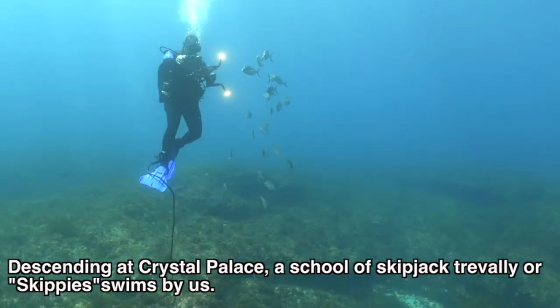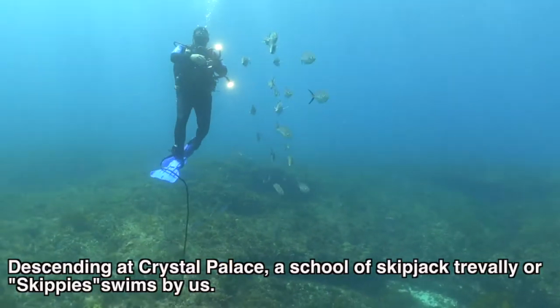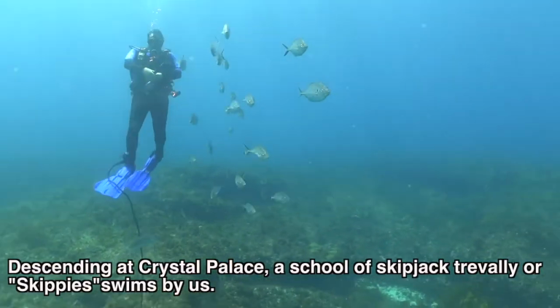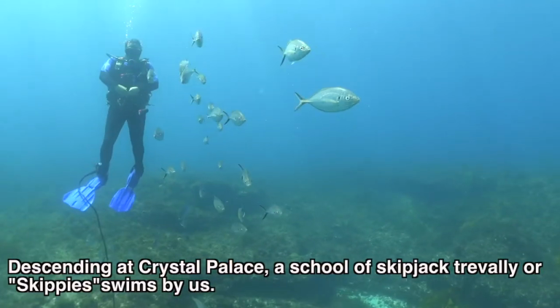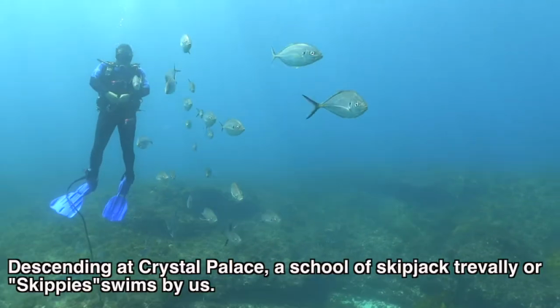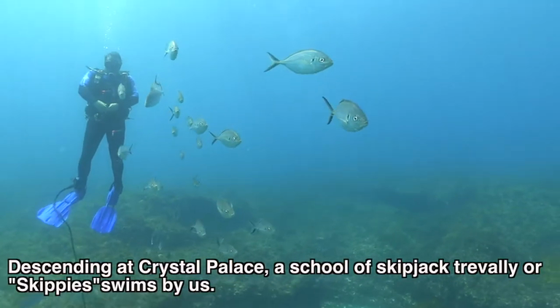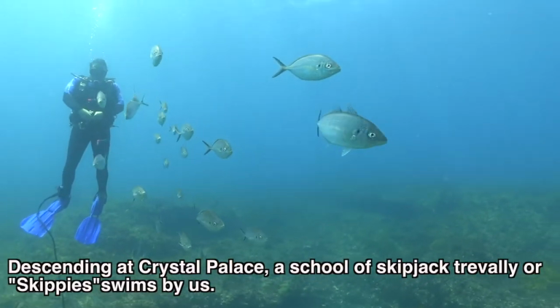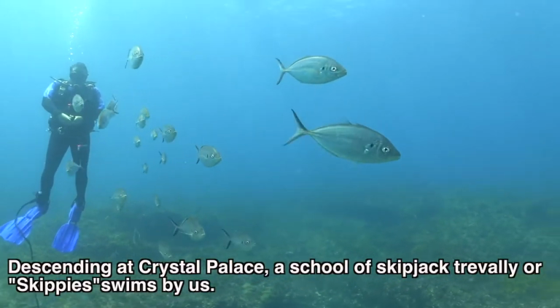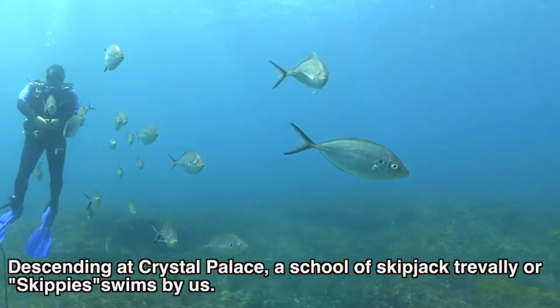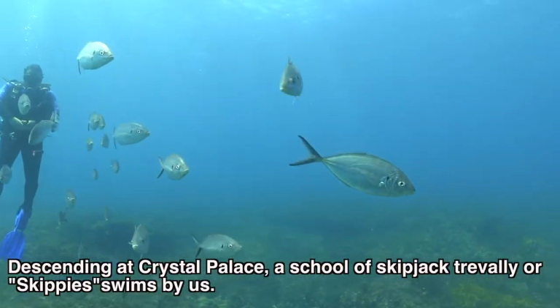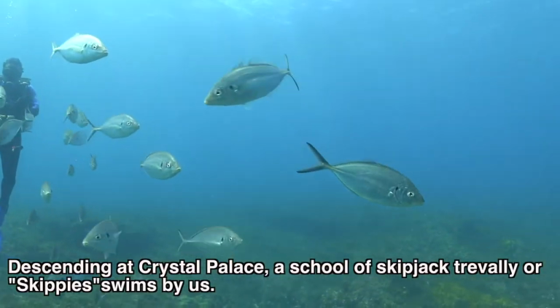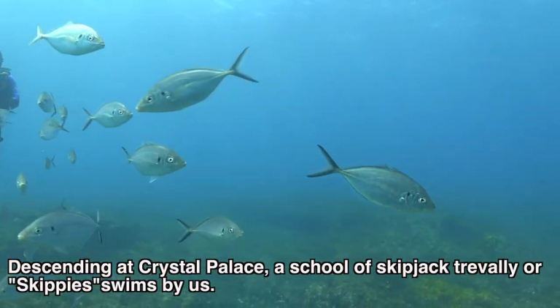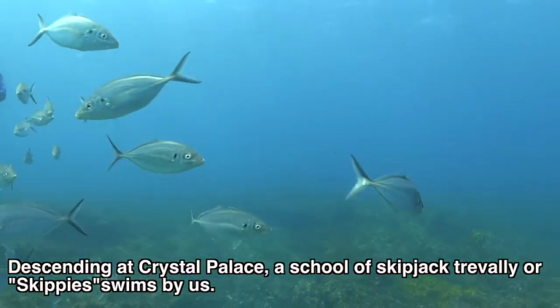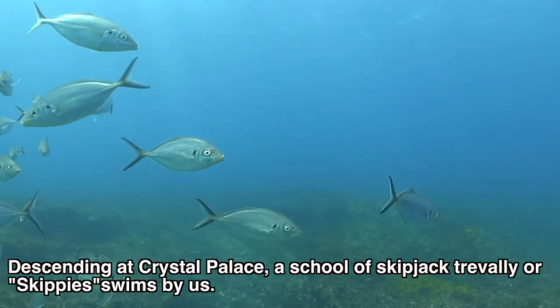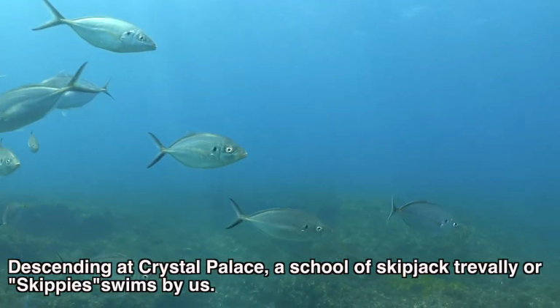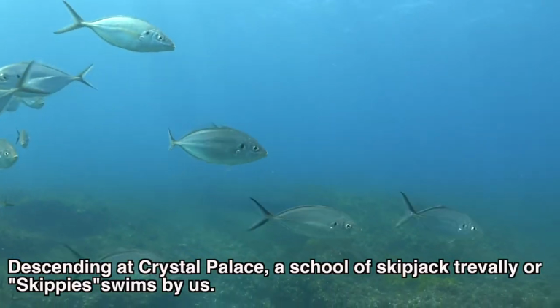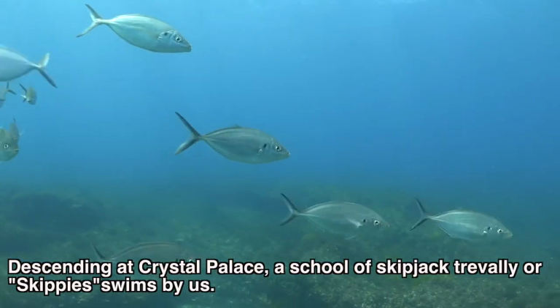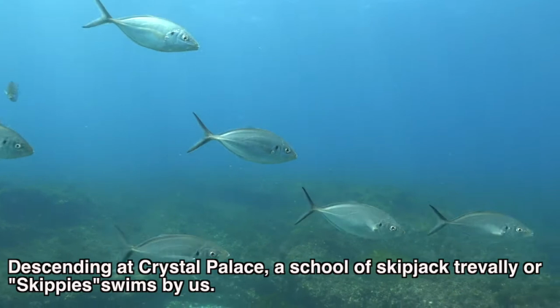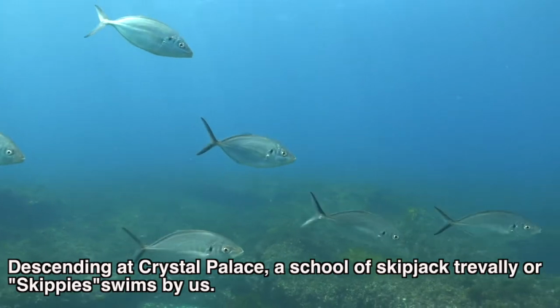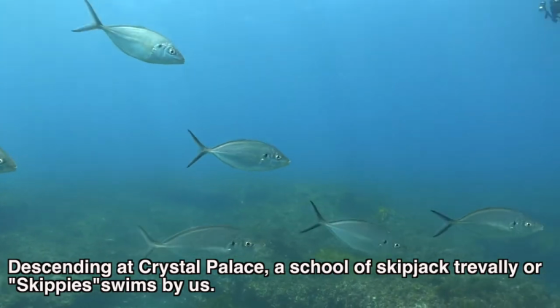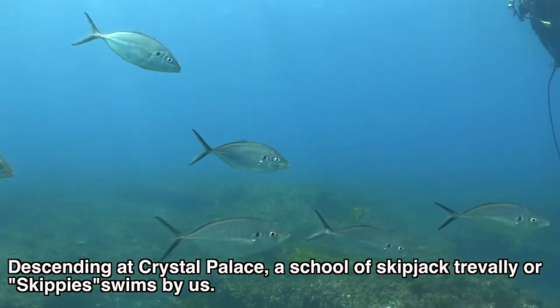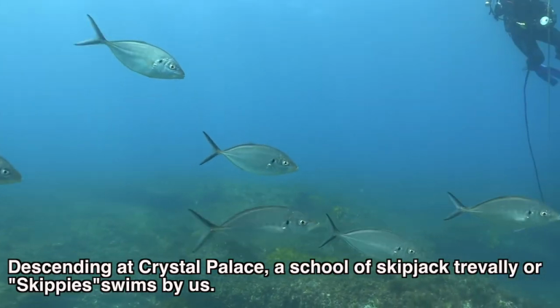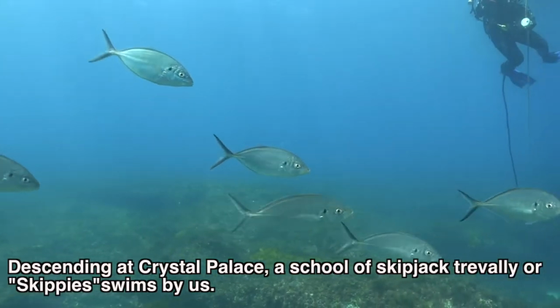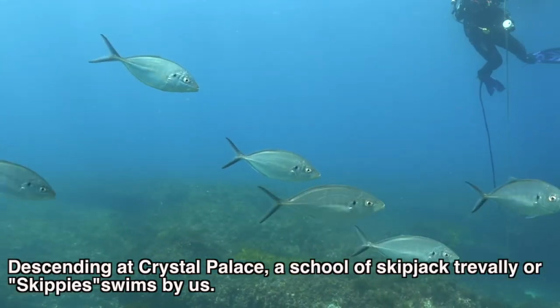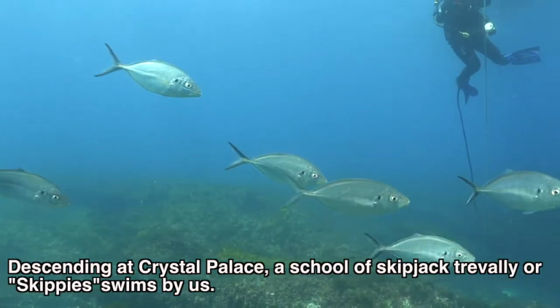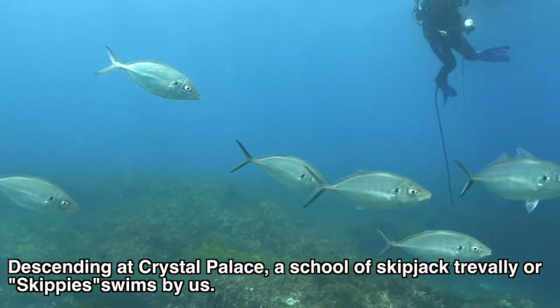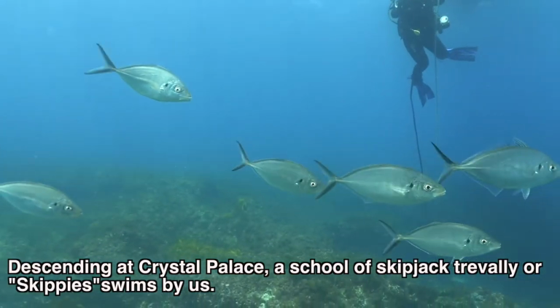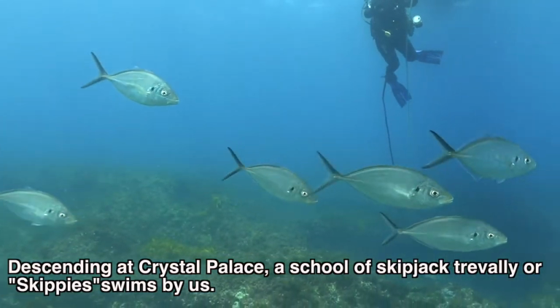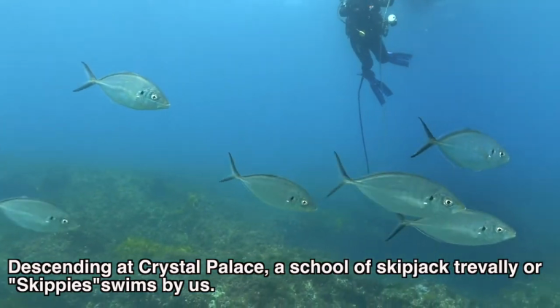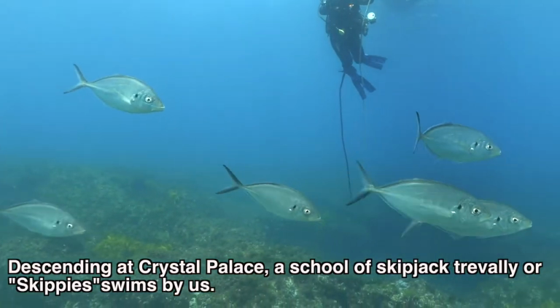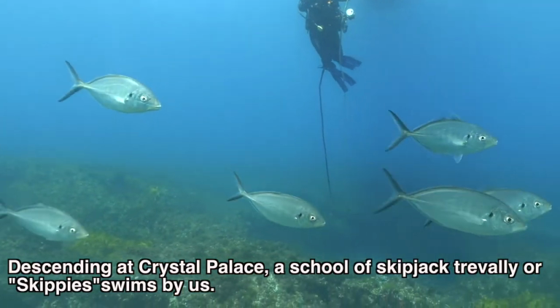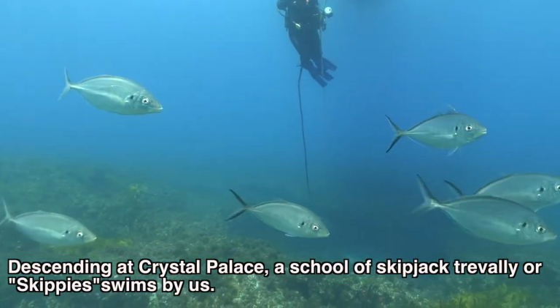Descending at Crystal Palace, a school of skipjack trevally, or skippies, swims by us.